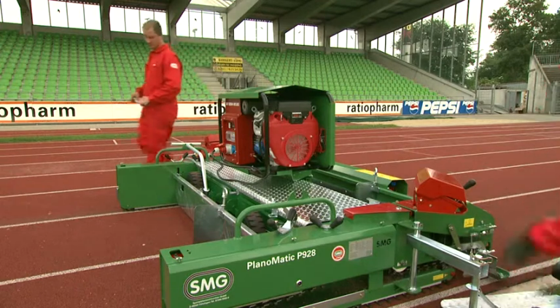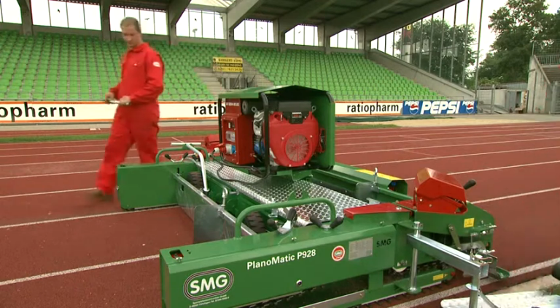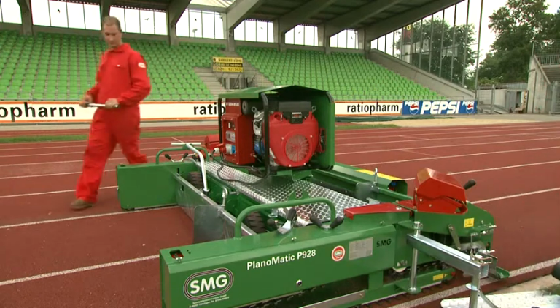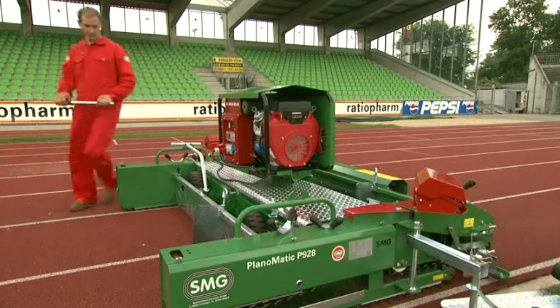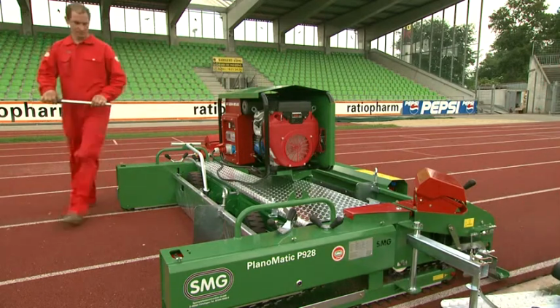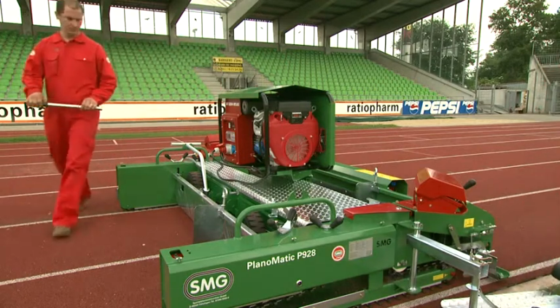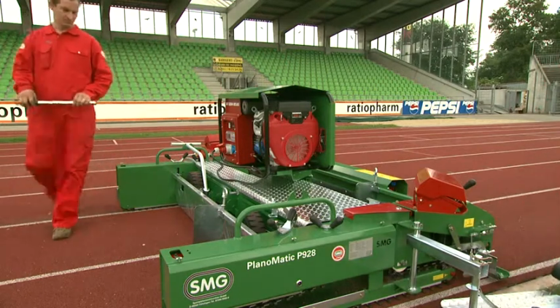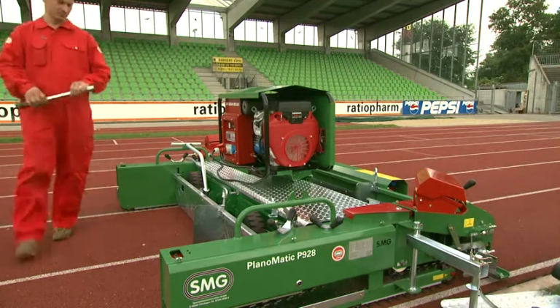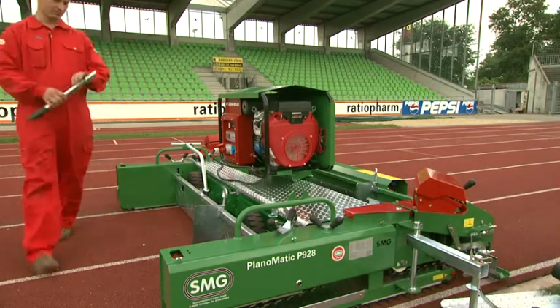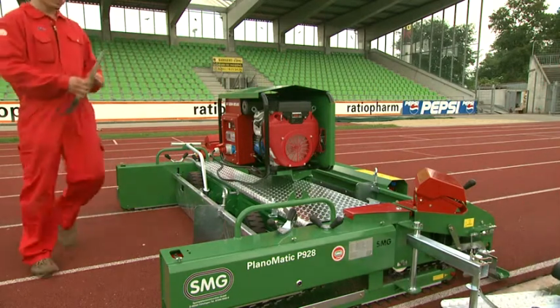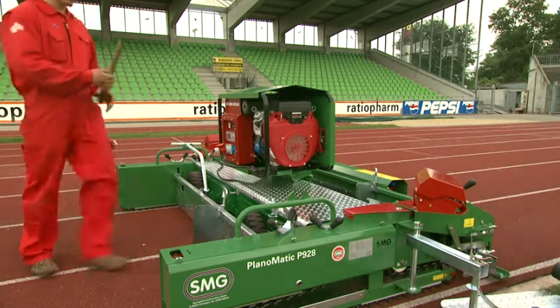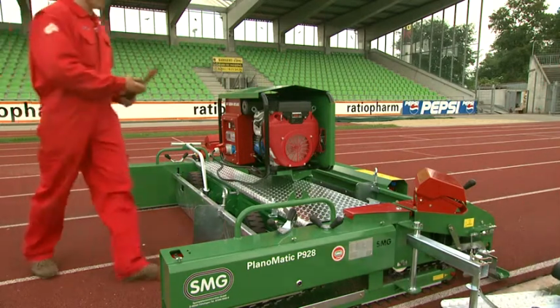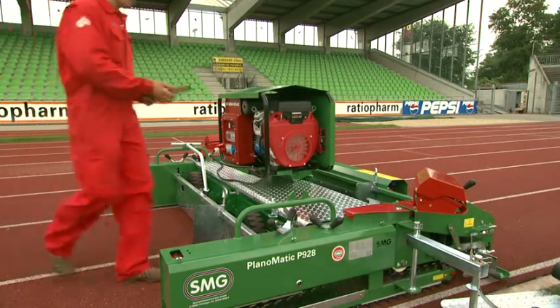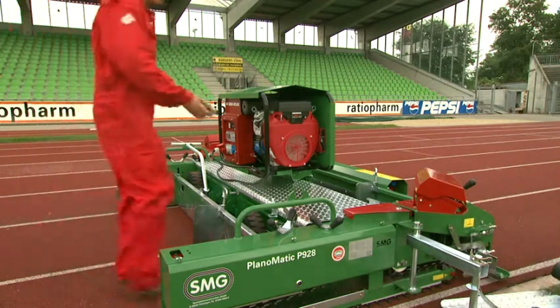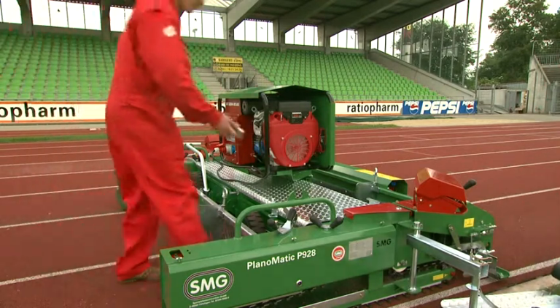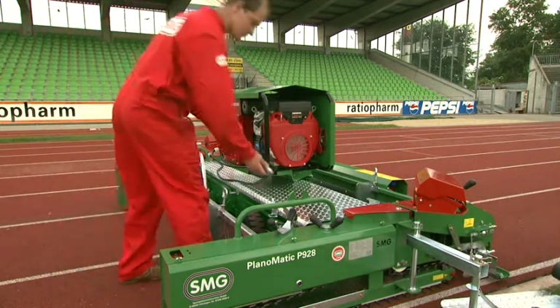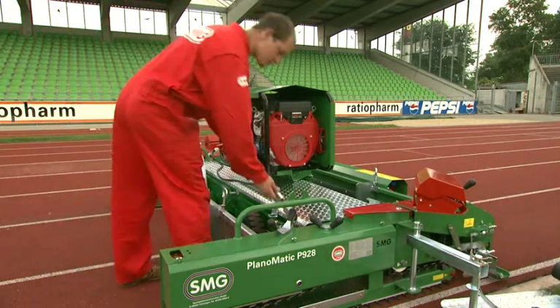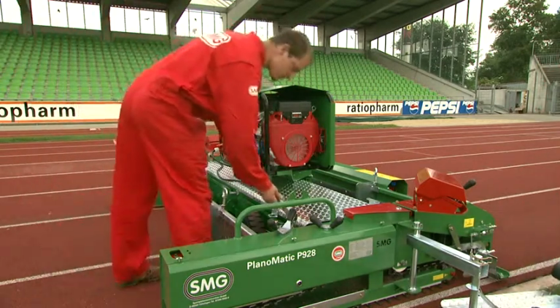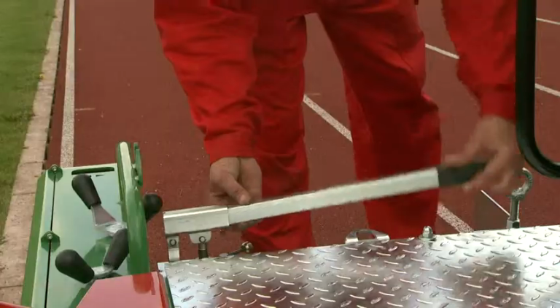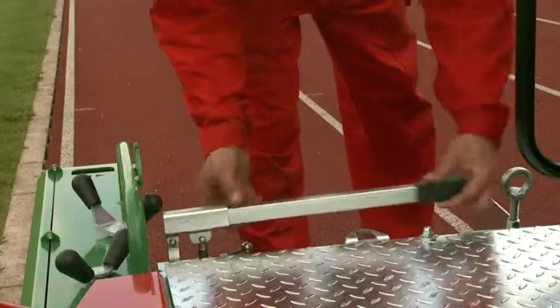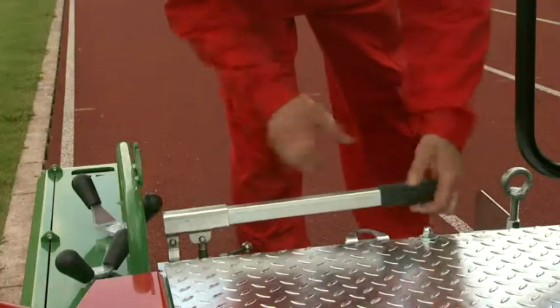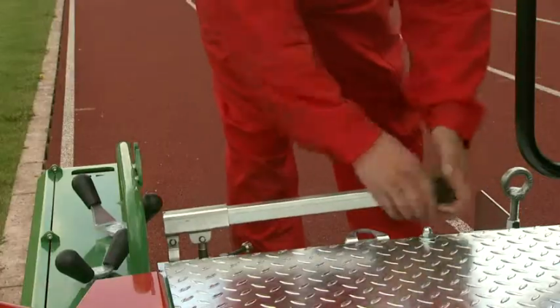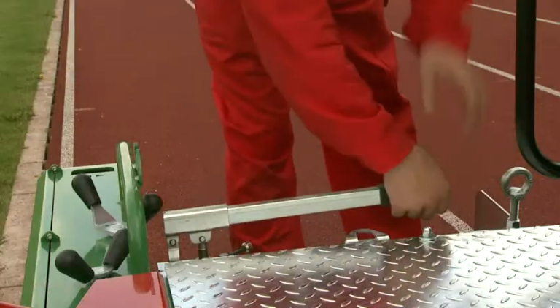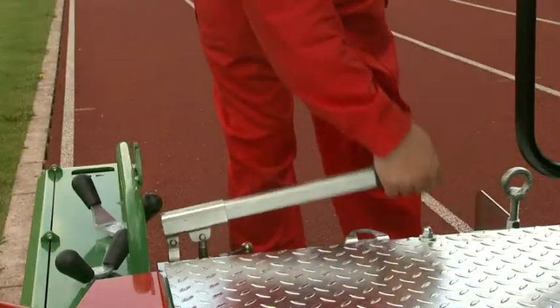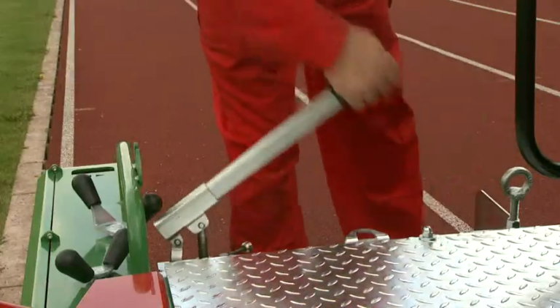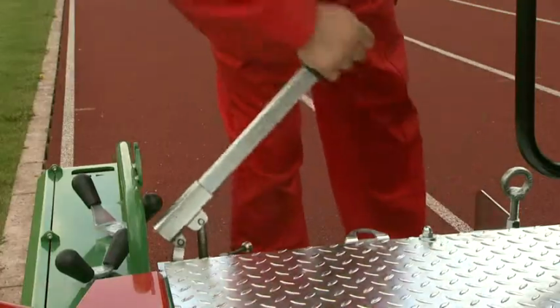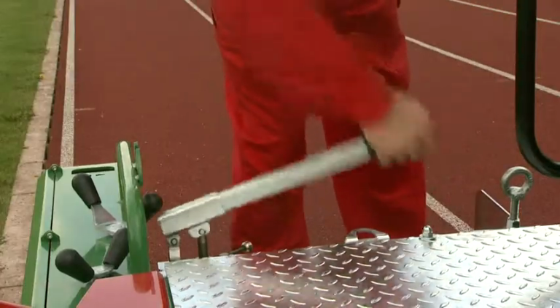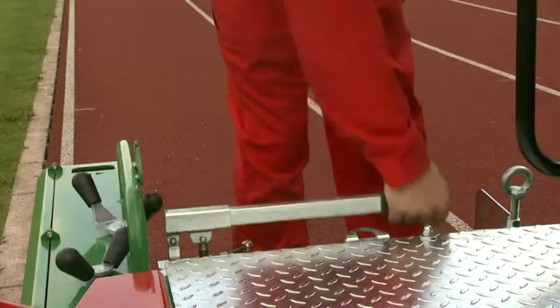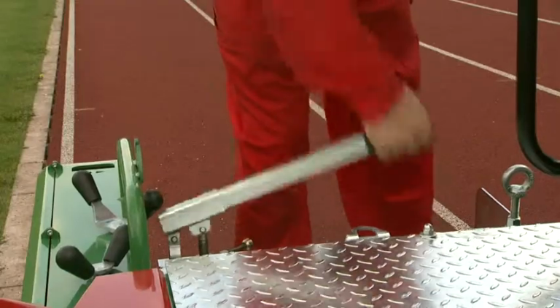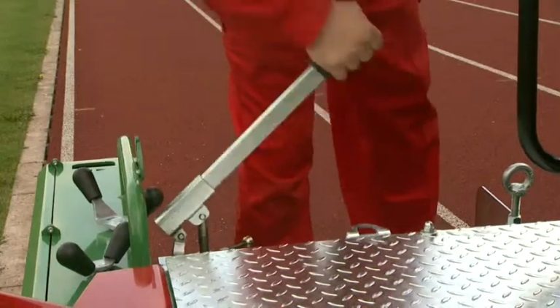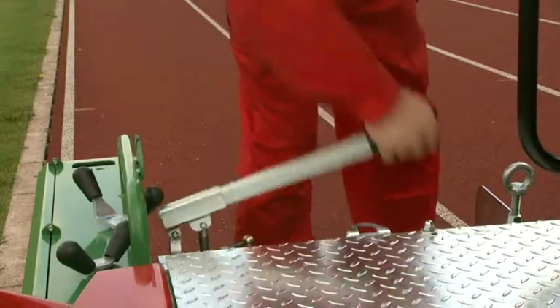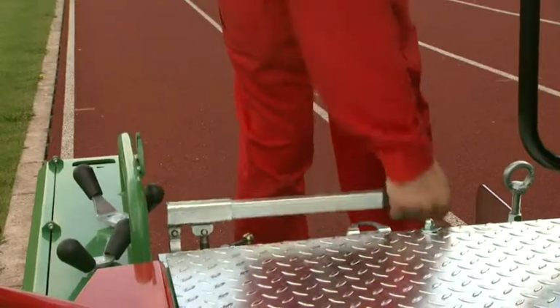The Planomatic can also be set manually on its transport wheels and moved to the next worksite.